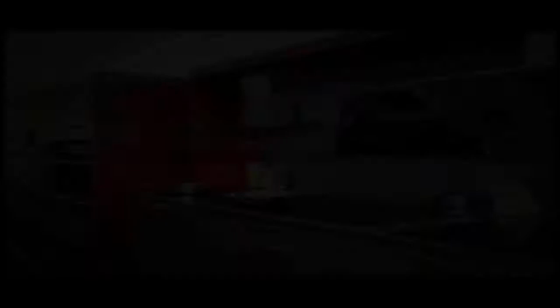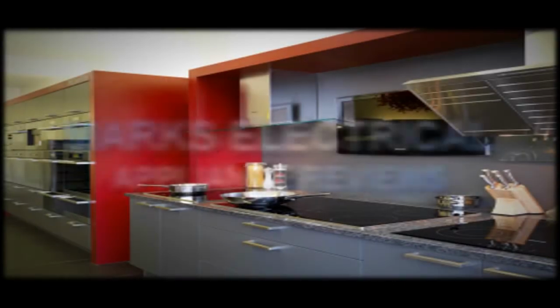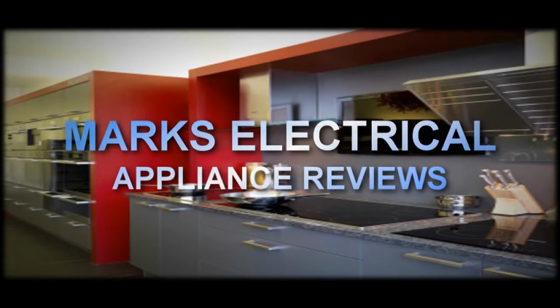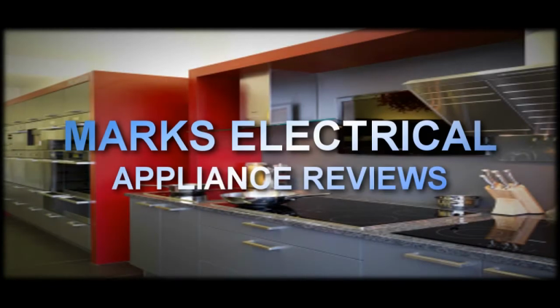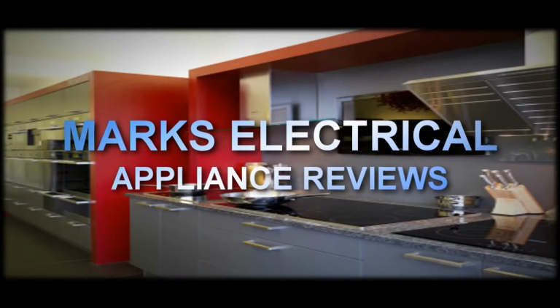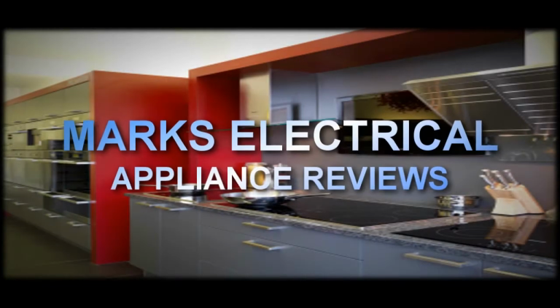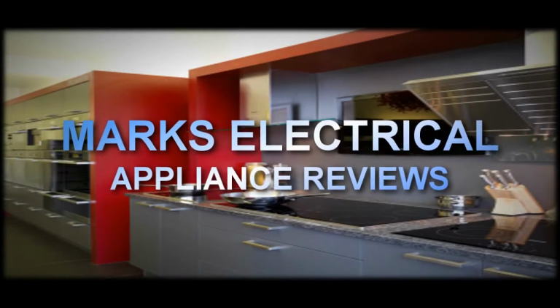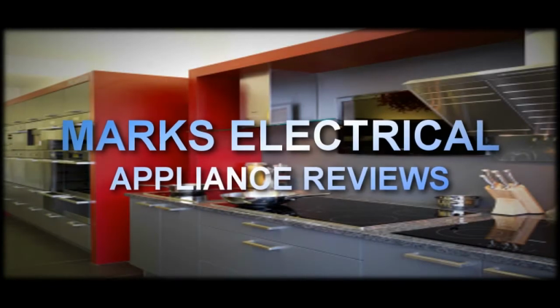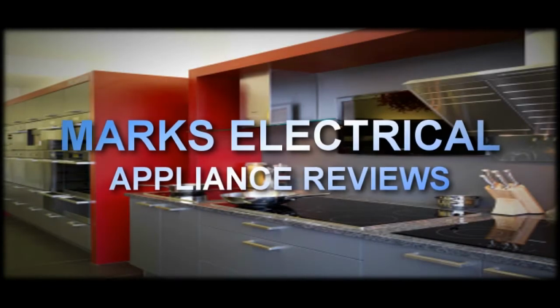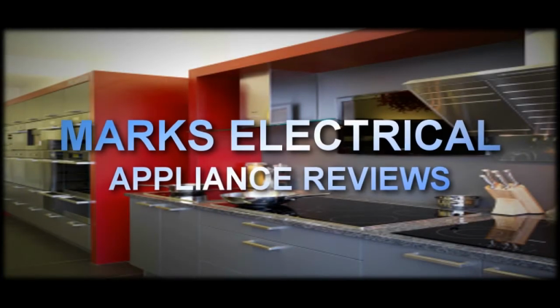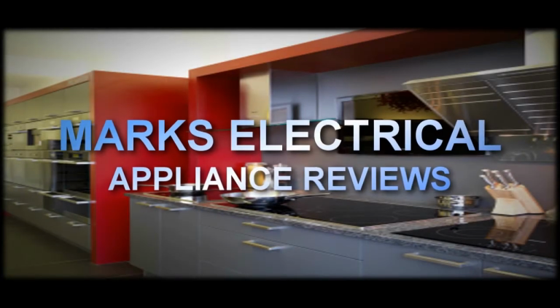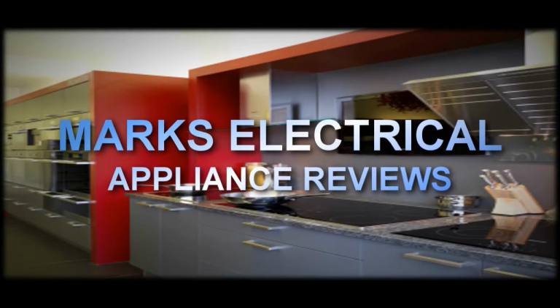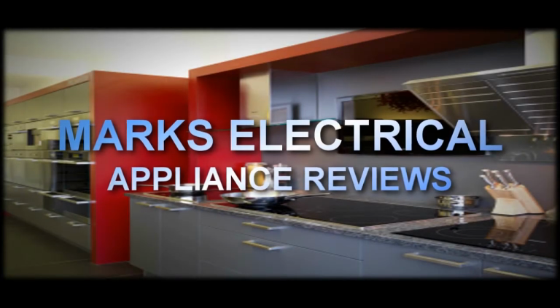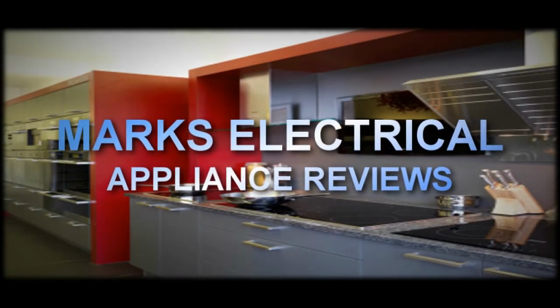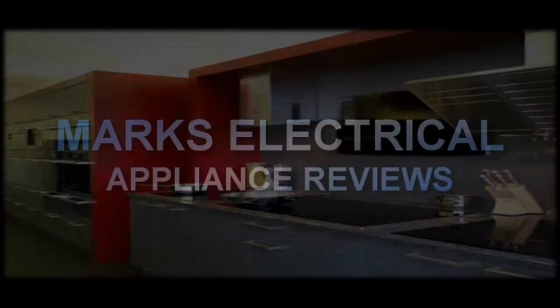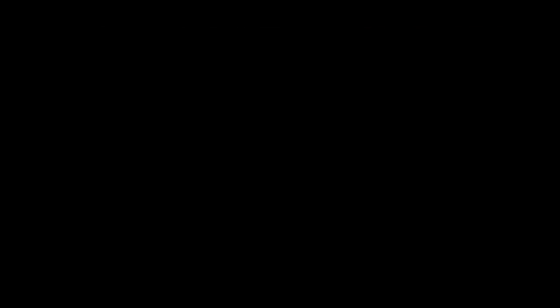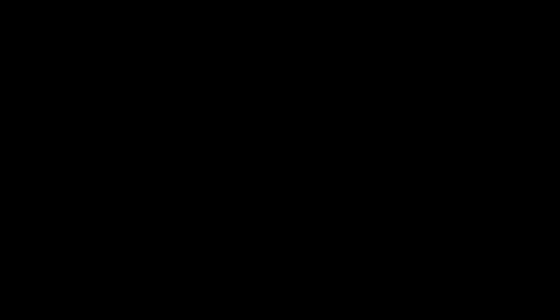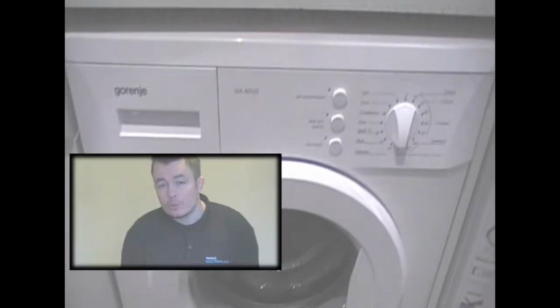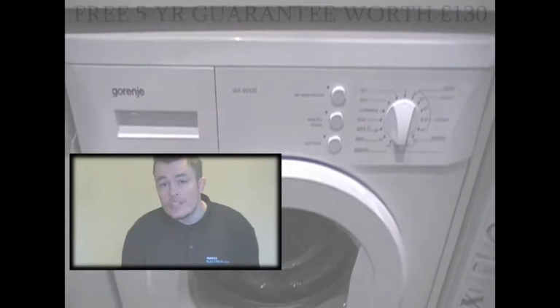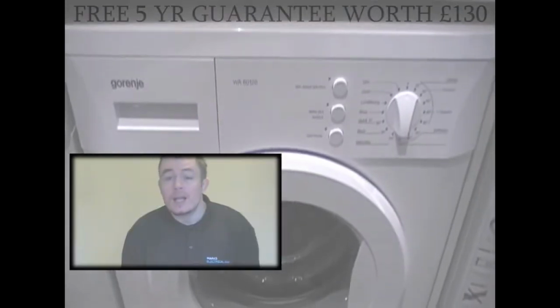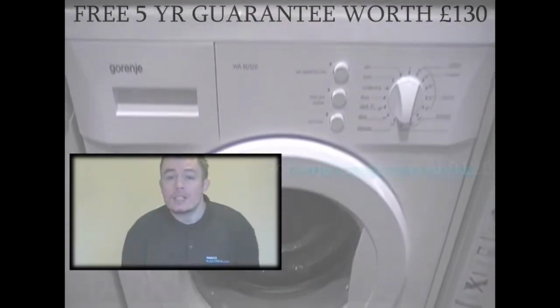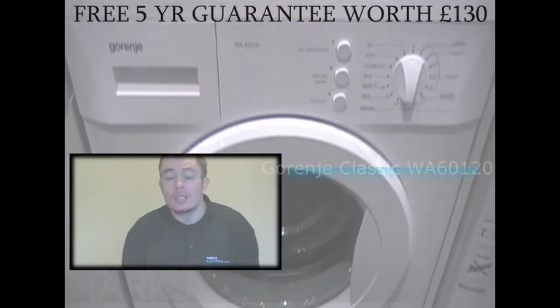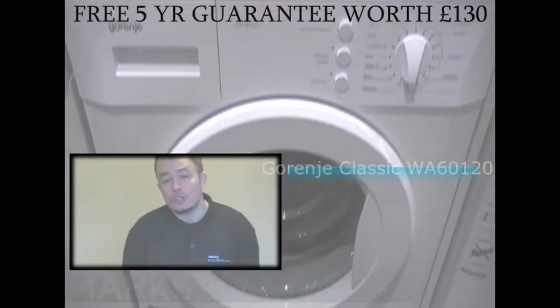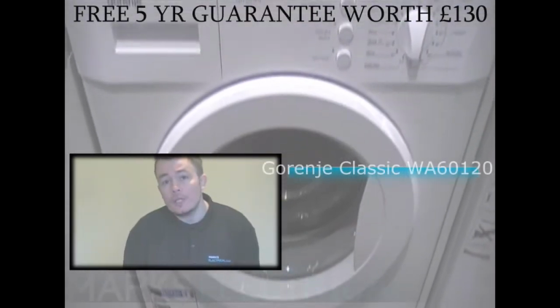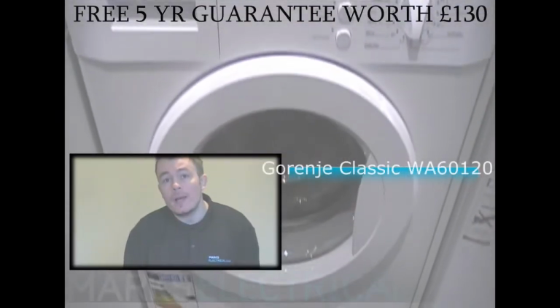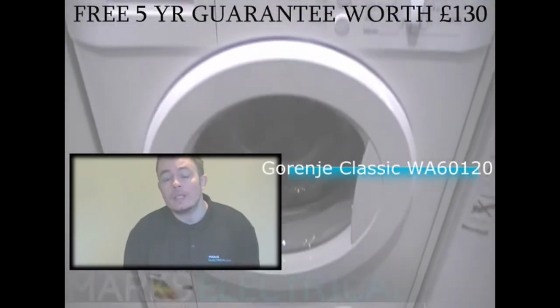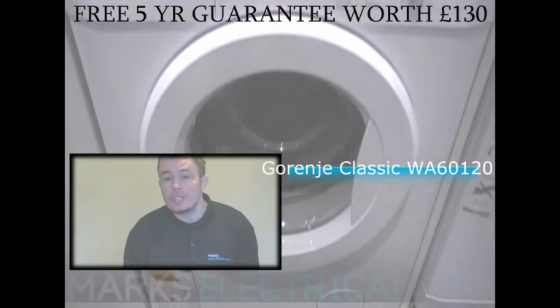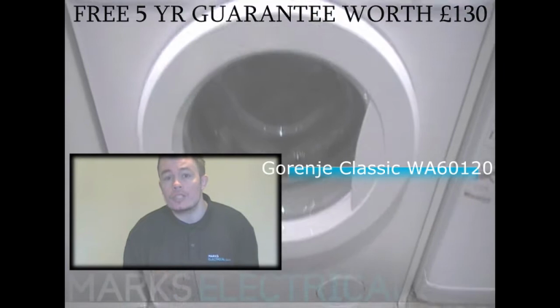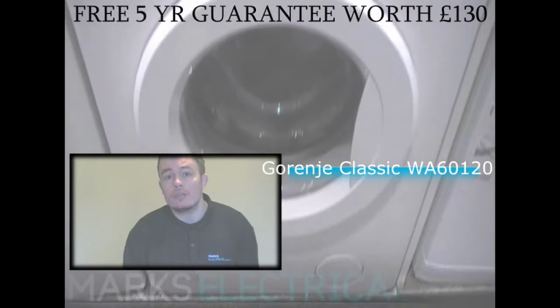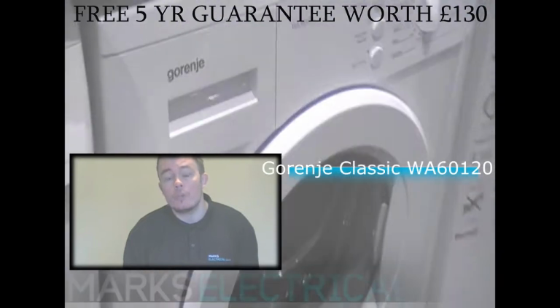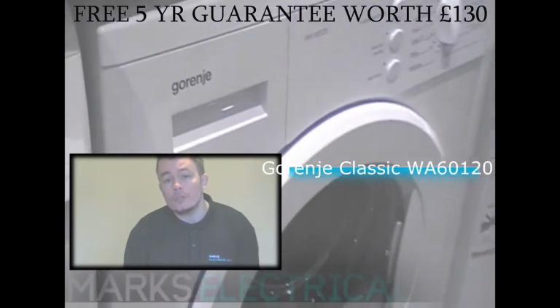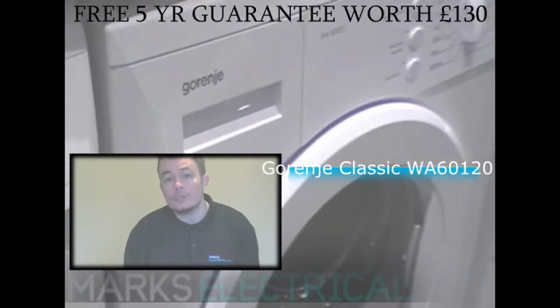Marks Electrical Number 1: The Garenya Classic WA60120.